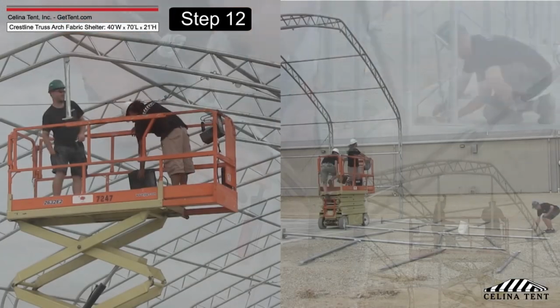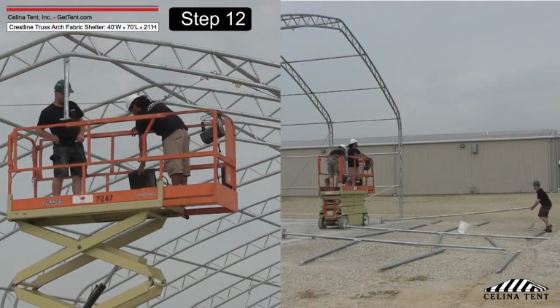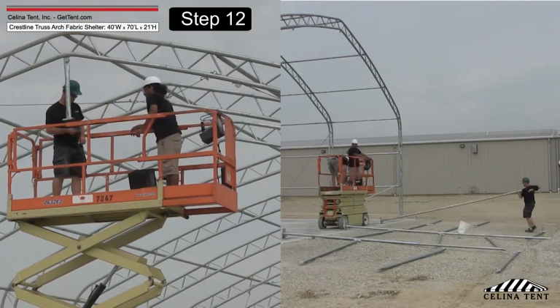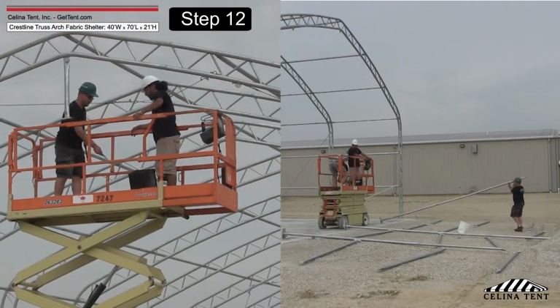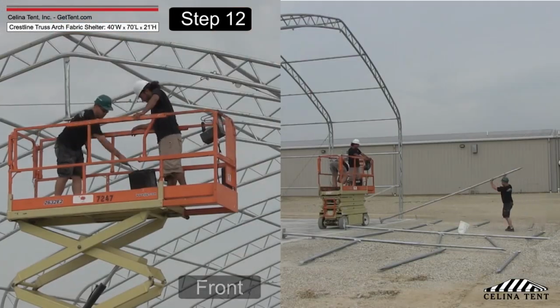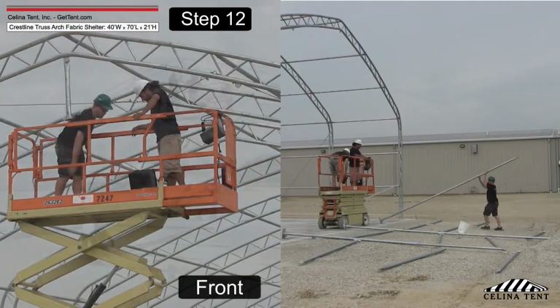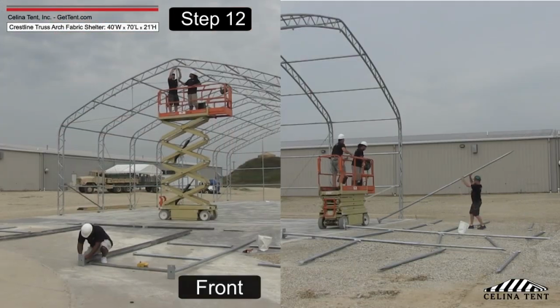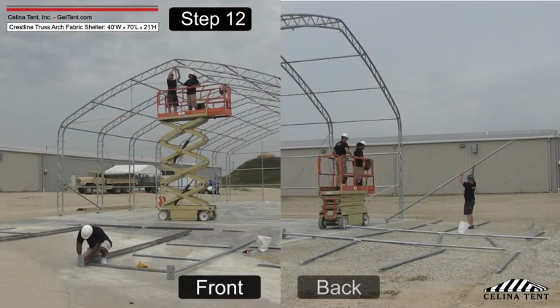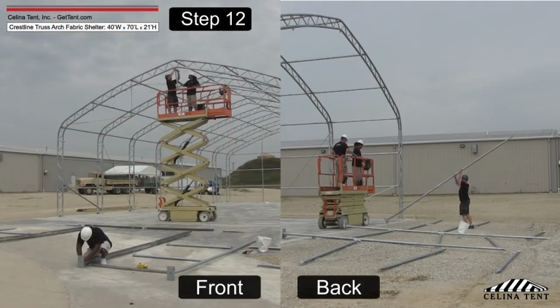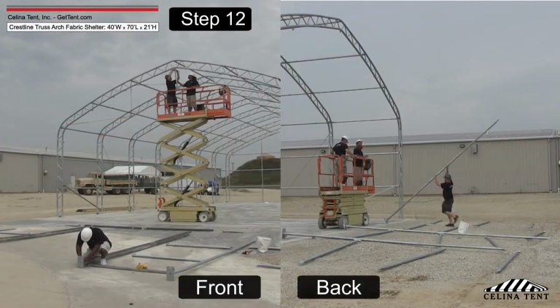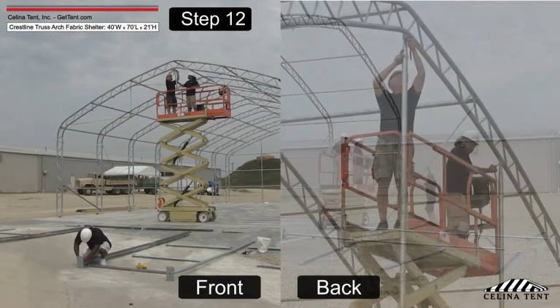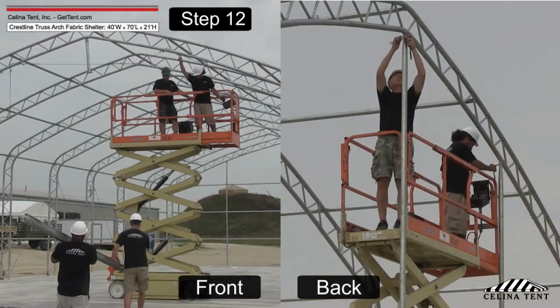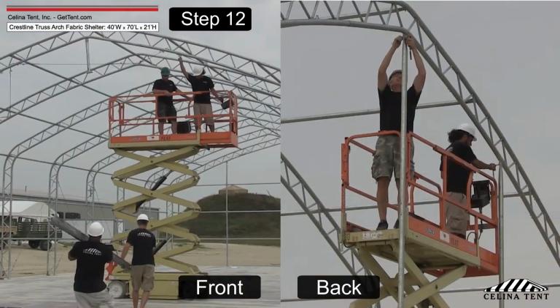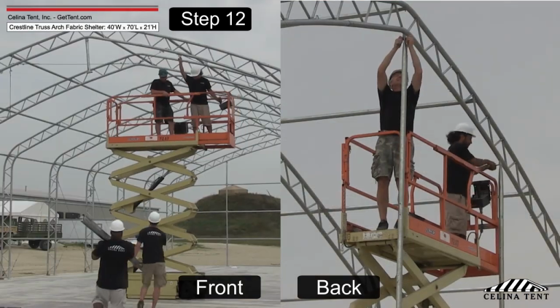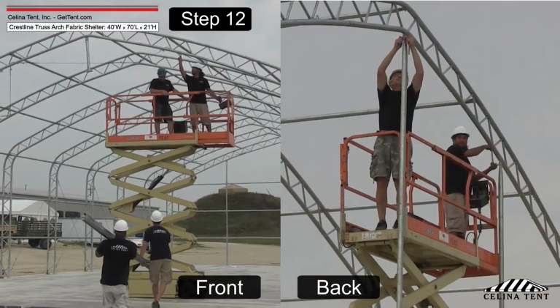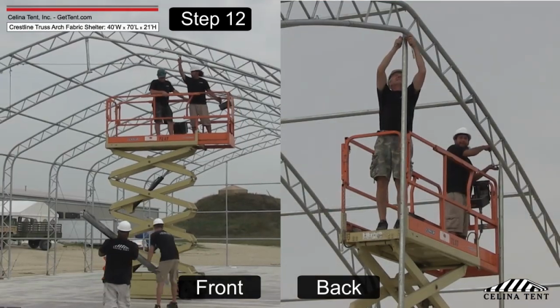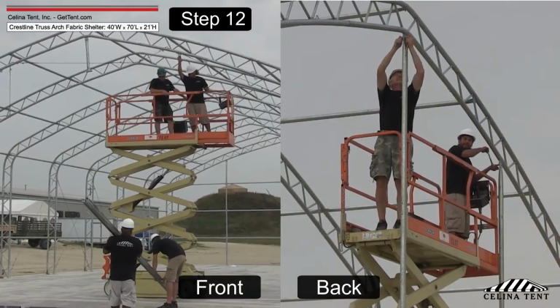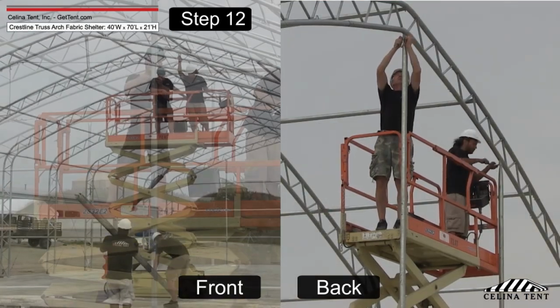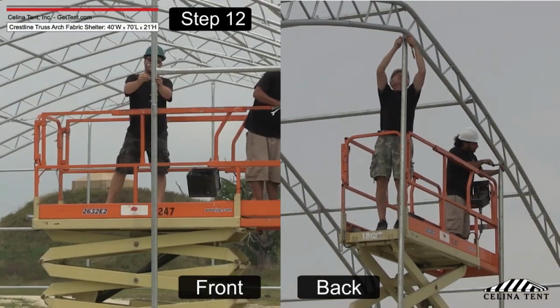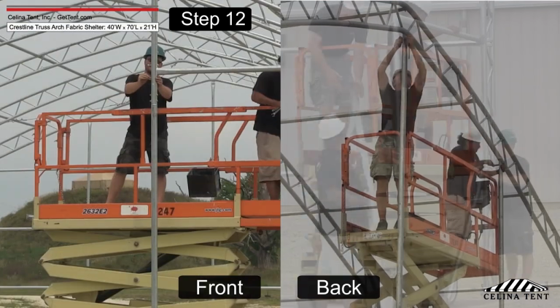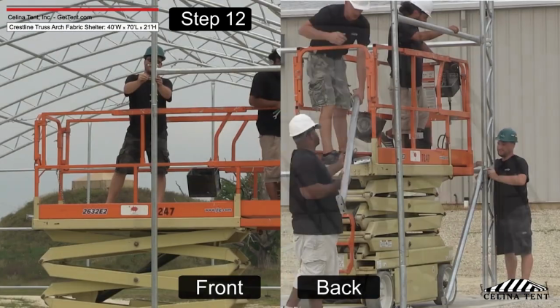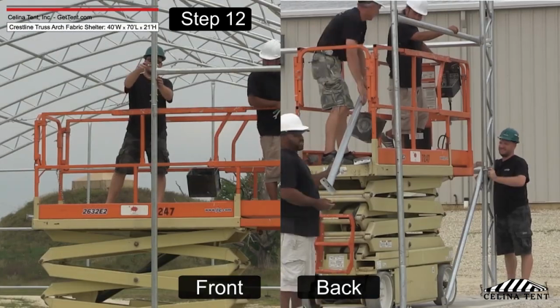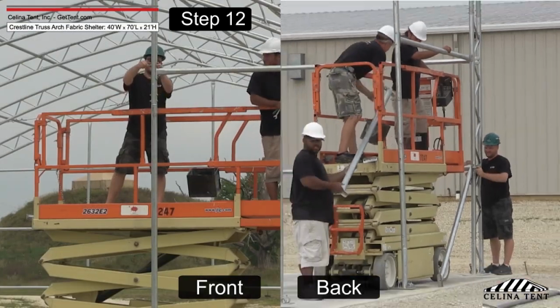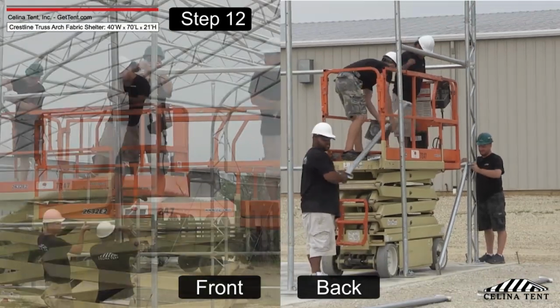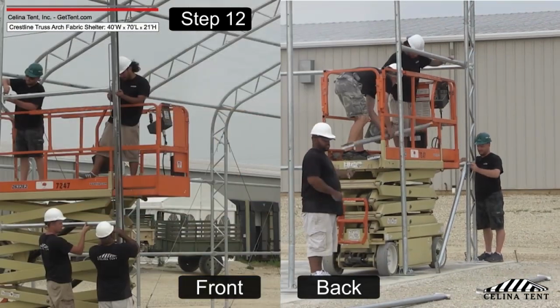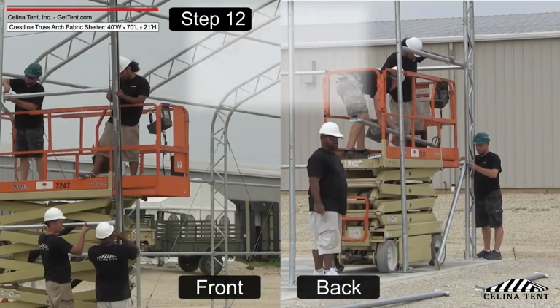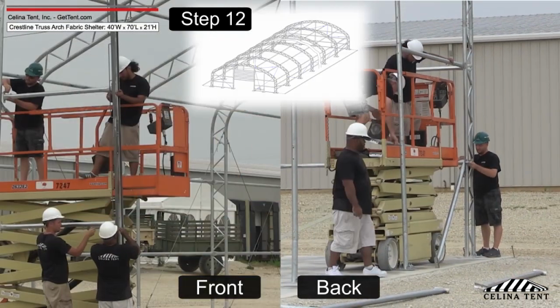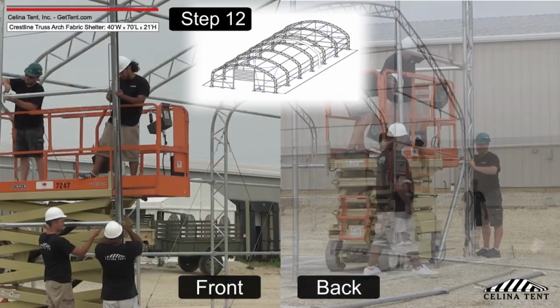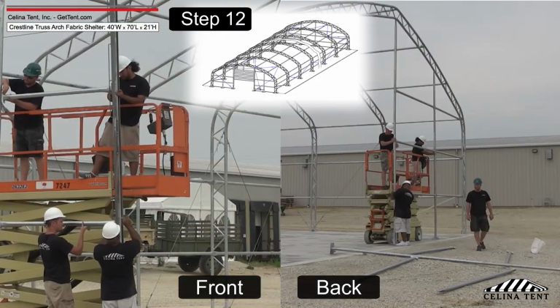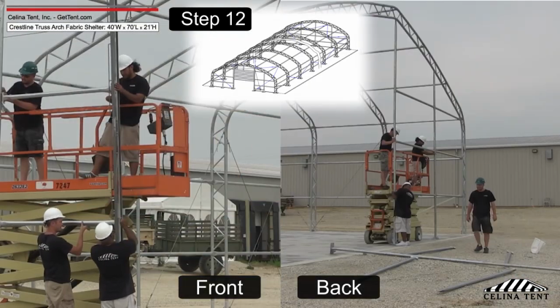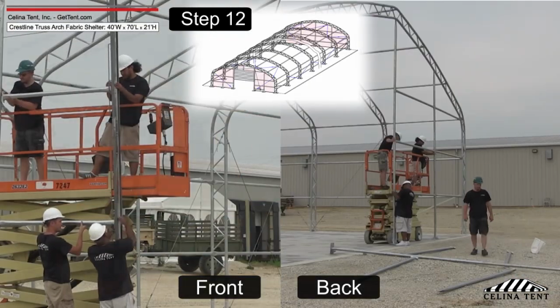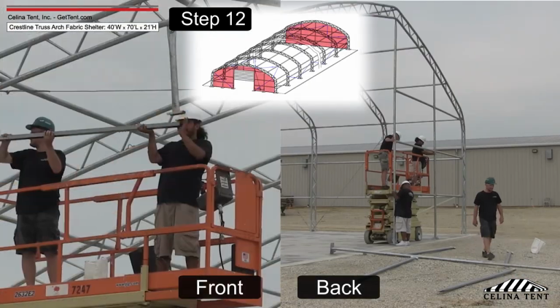Assemble the front and back arch framework. Install any remaining wind stabilizer cables.